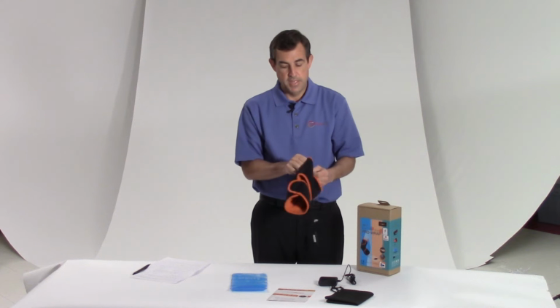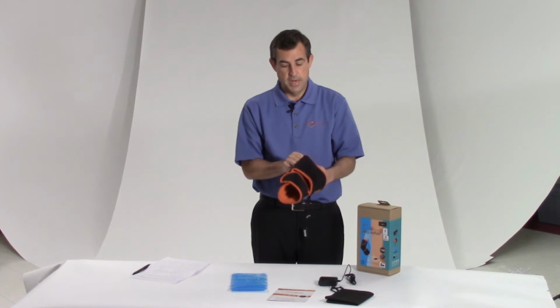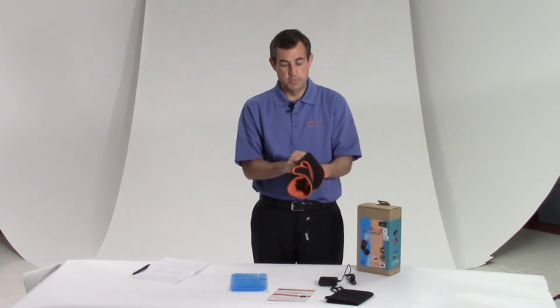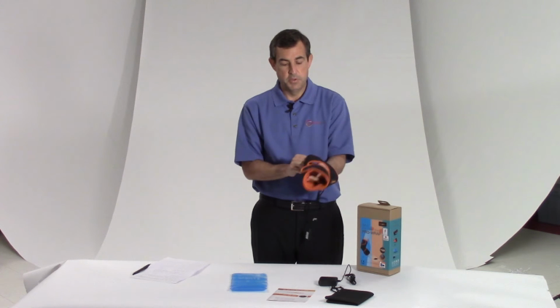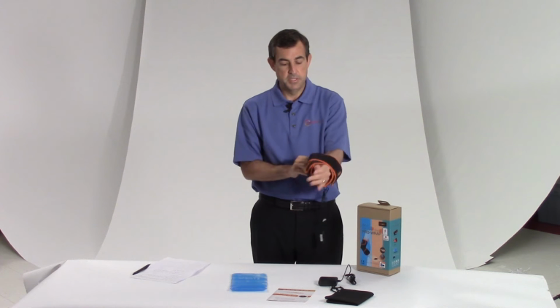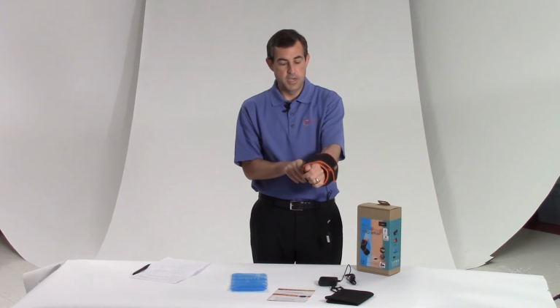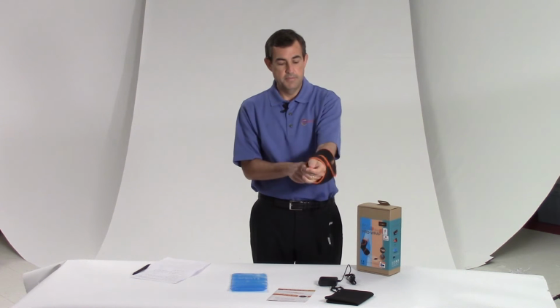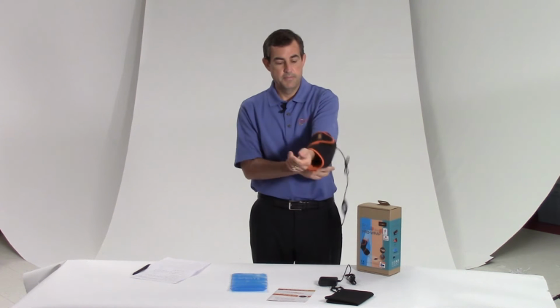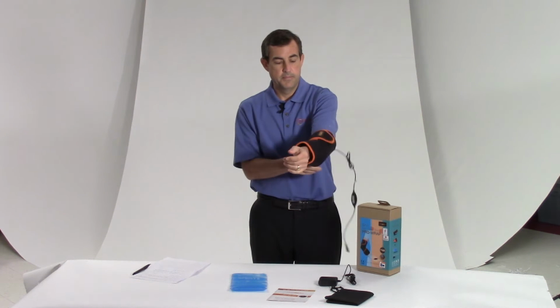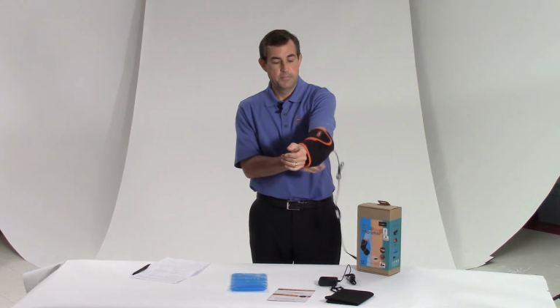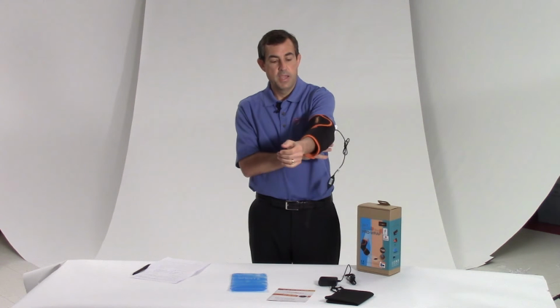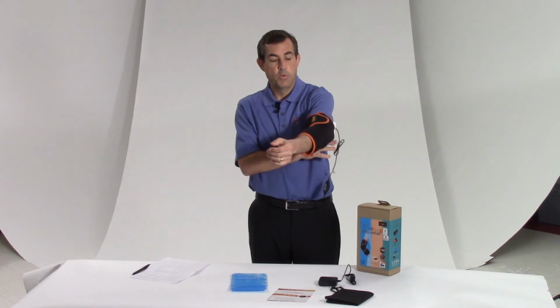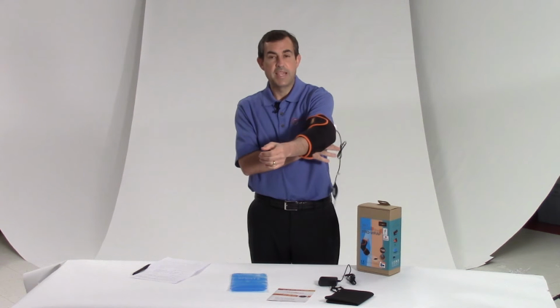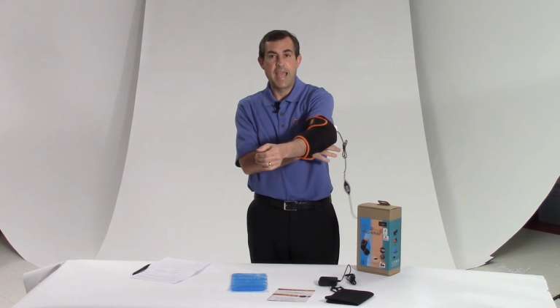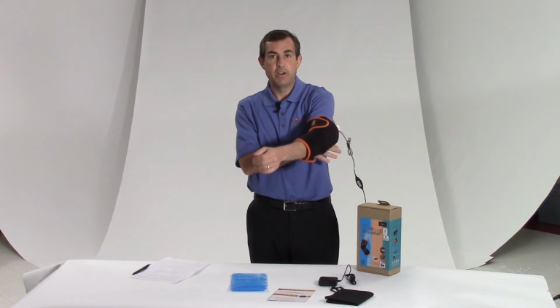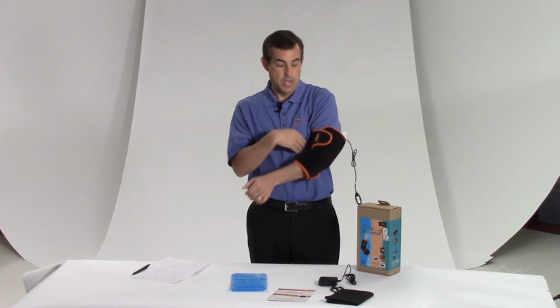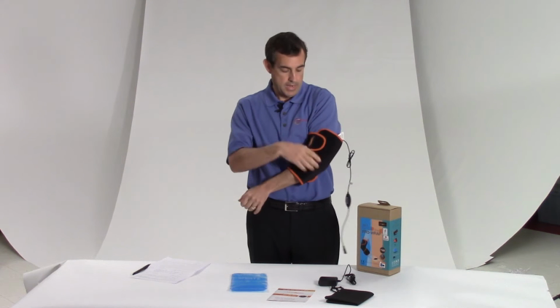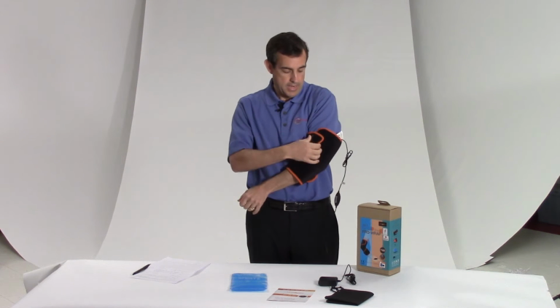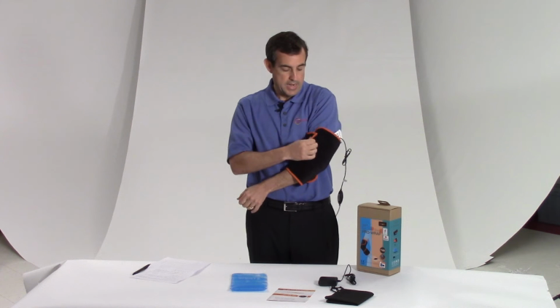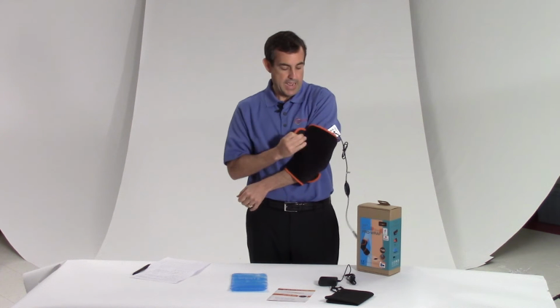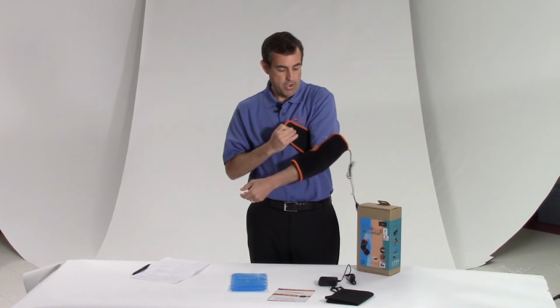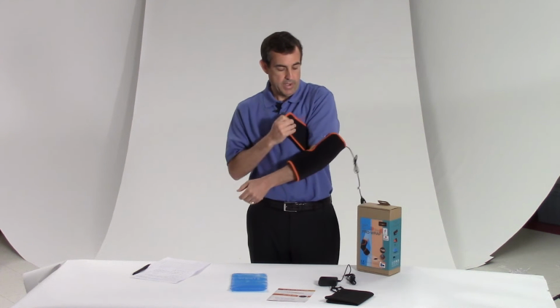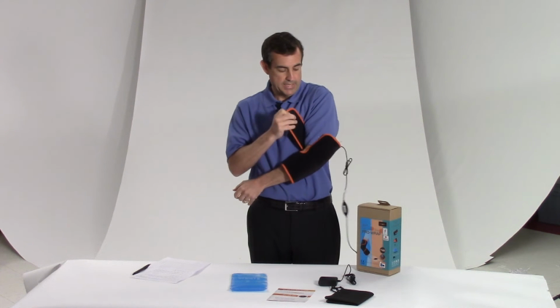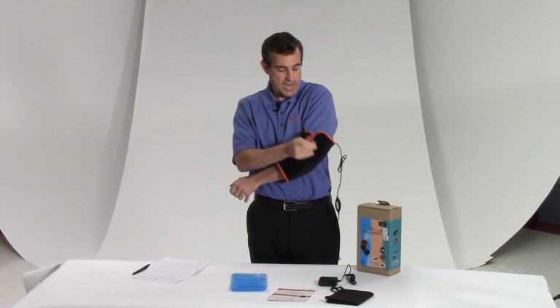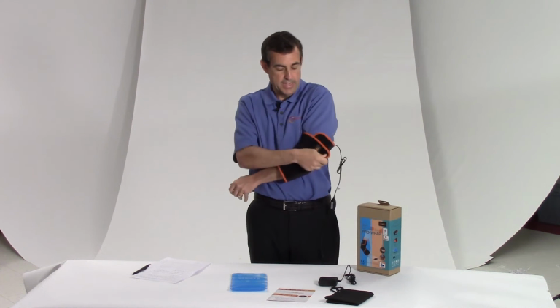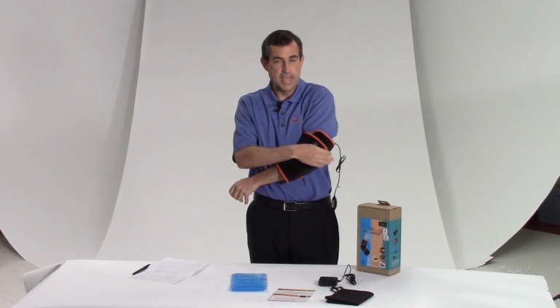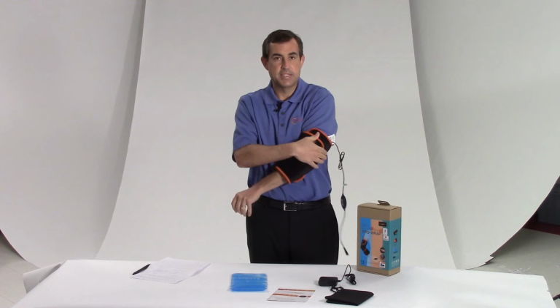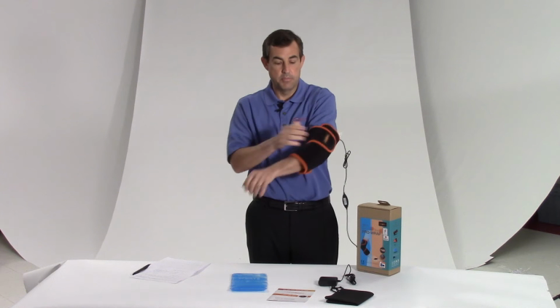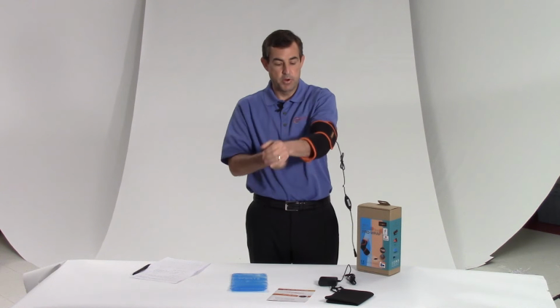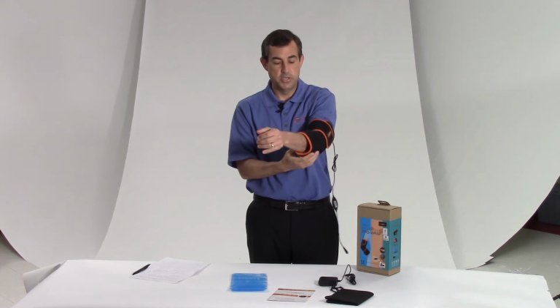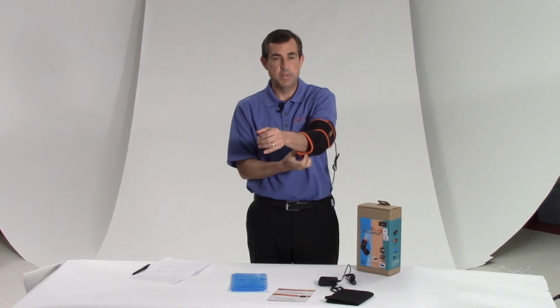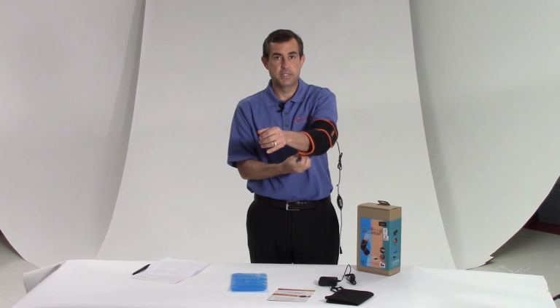Then I just put this on. Once I have it on, I tighten it. That's the compression piece.